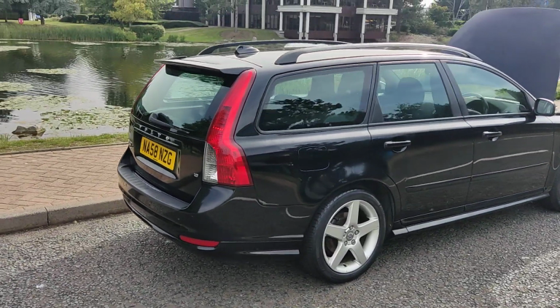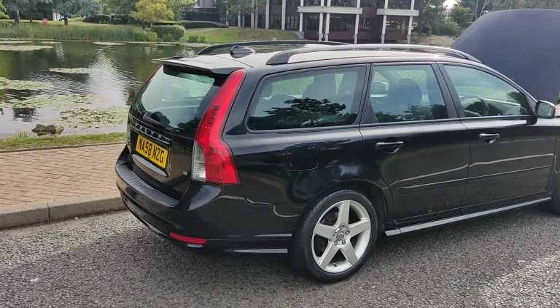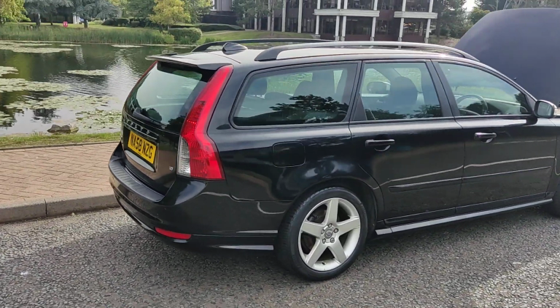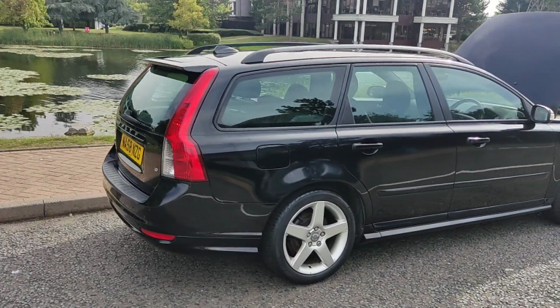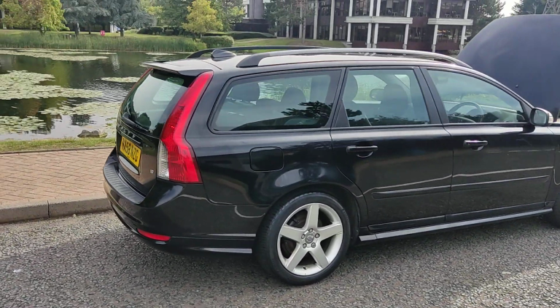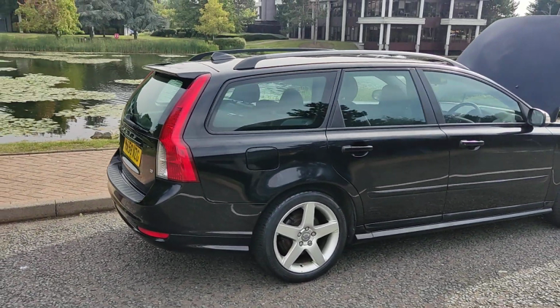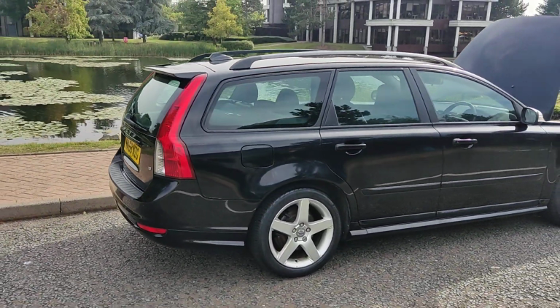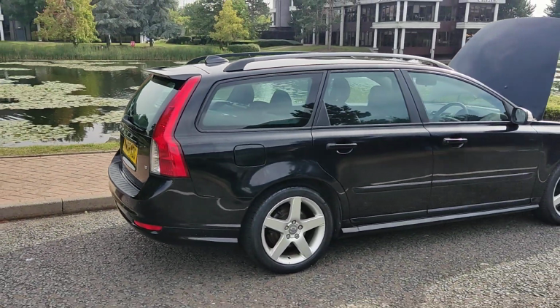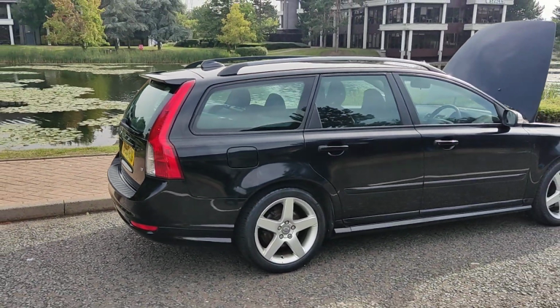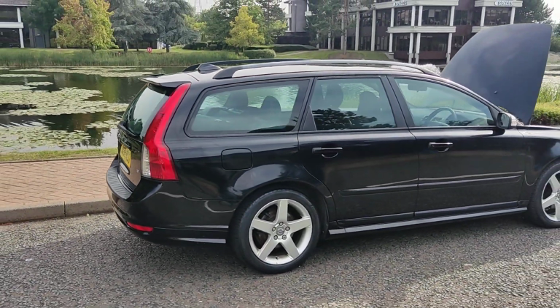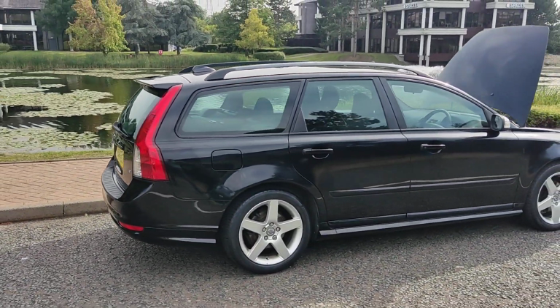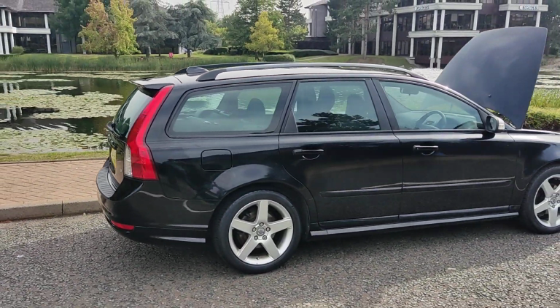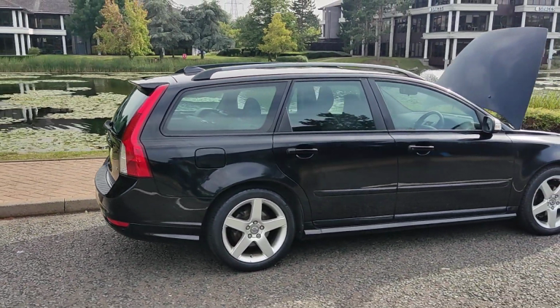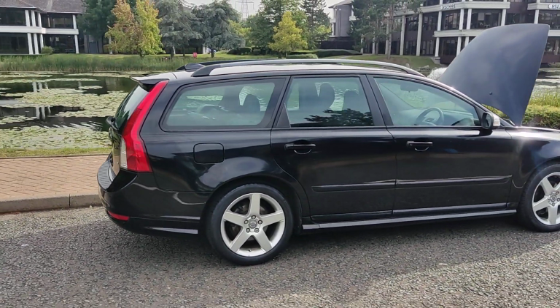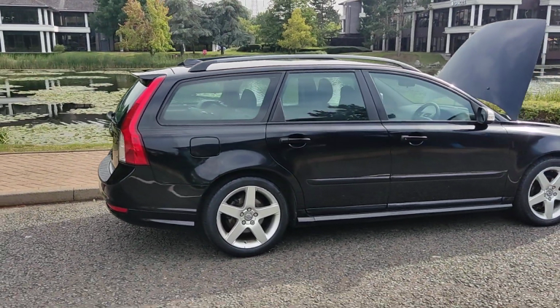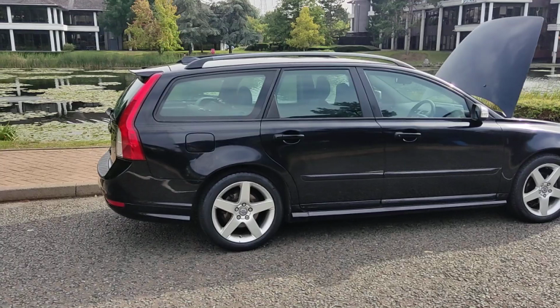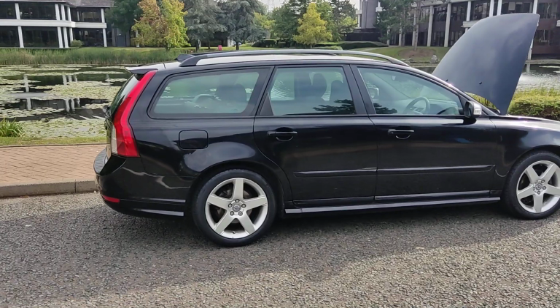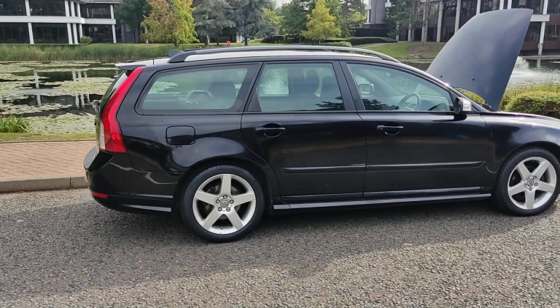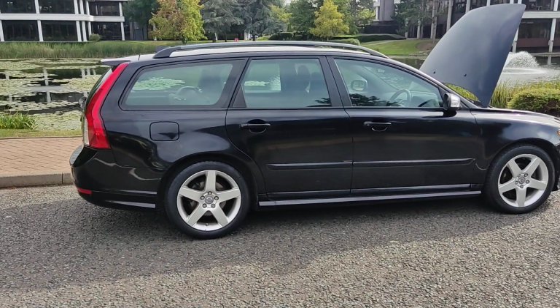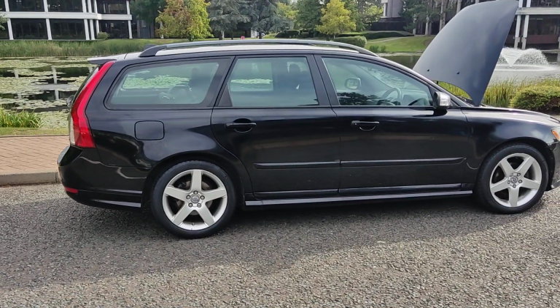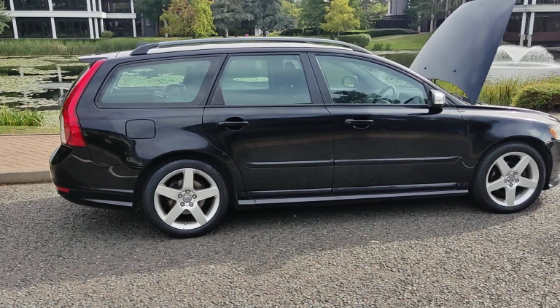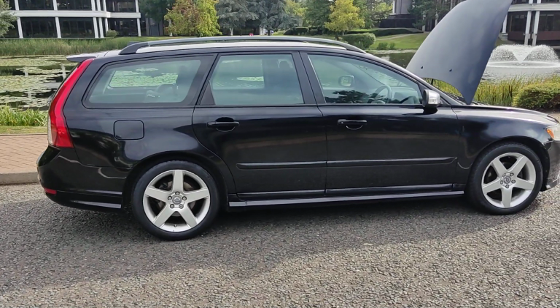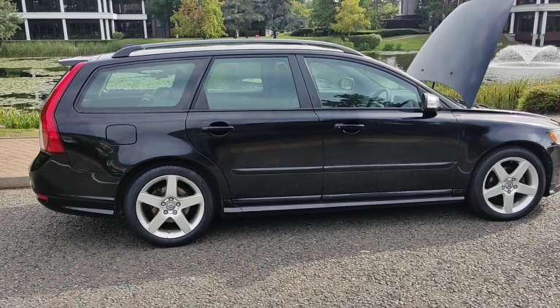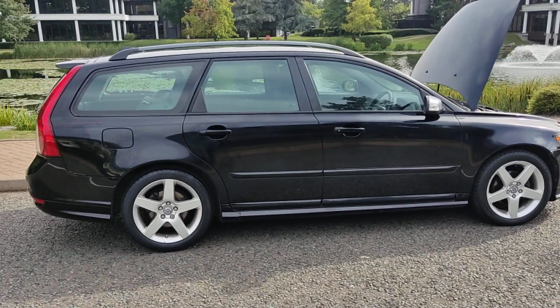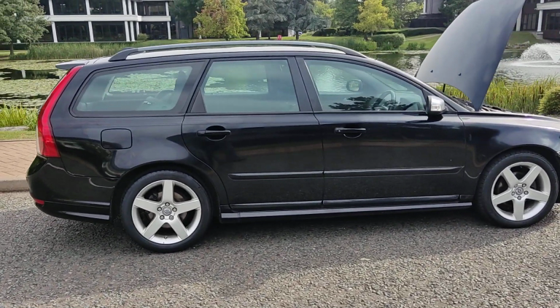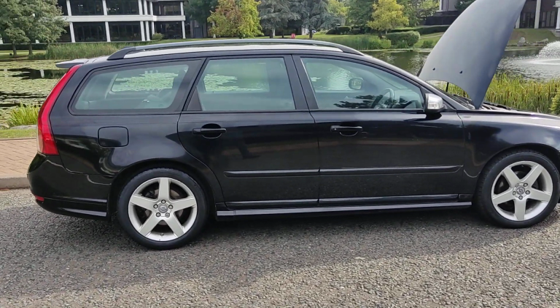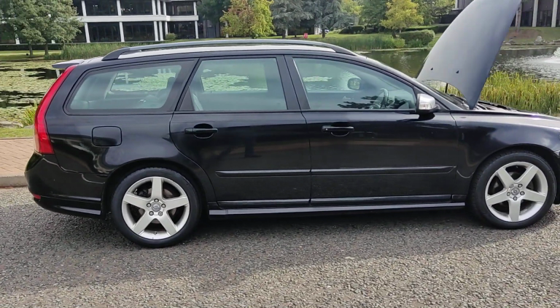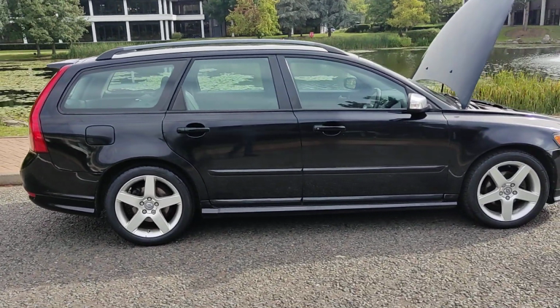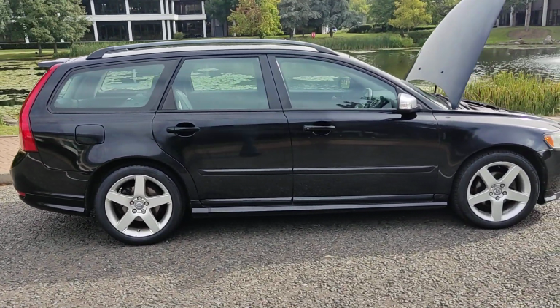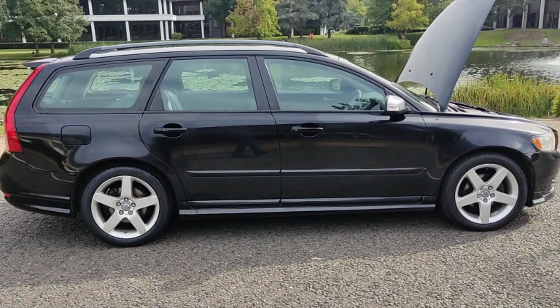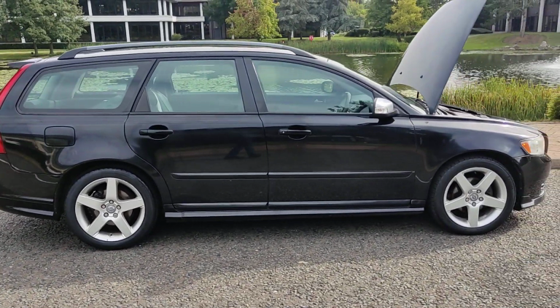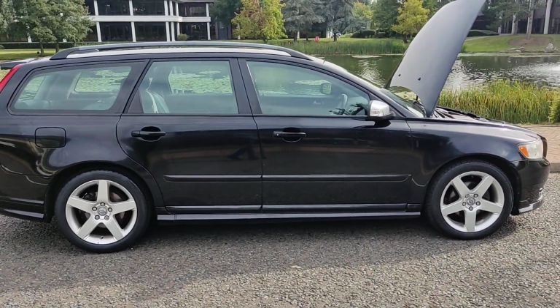It comes with 12 months free breakdown cover with the AA, and three months warranty on the engine and gearbox.